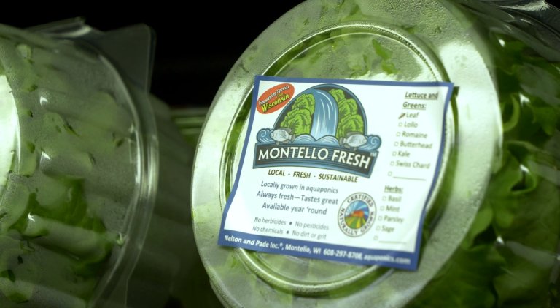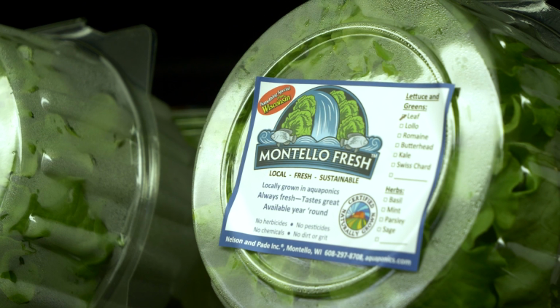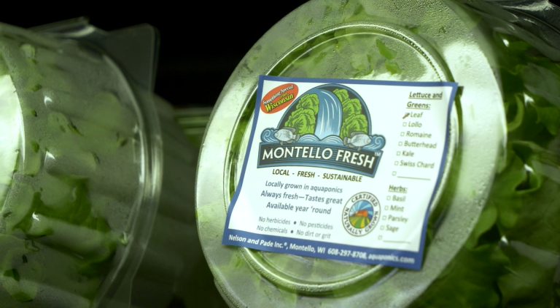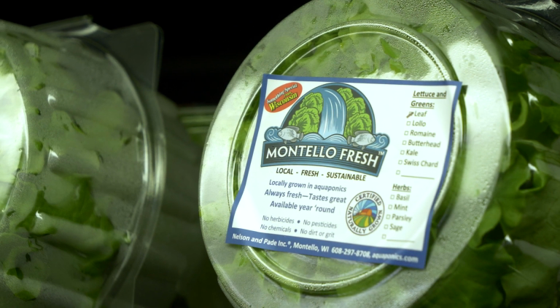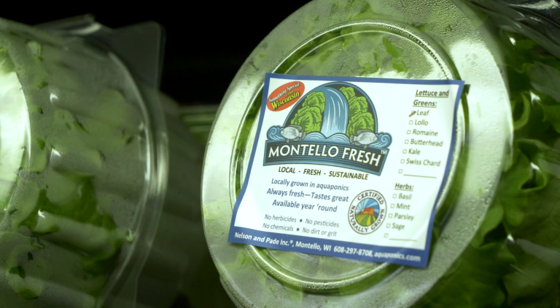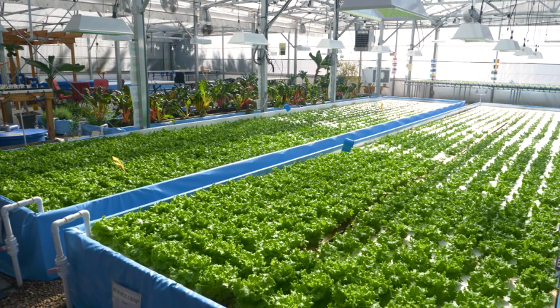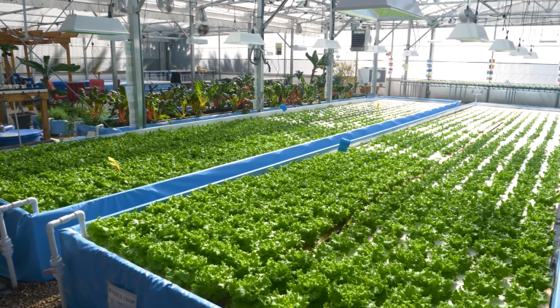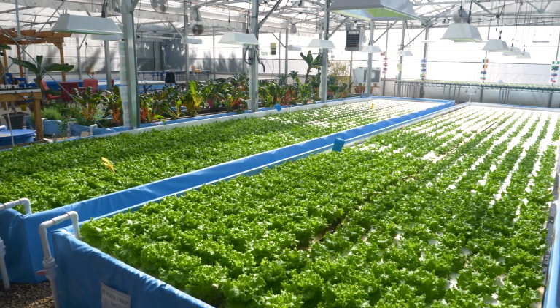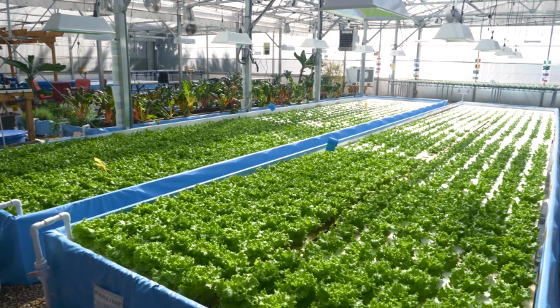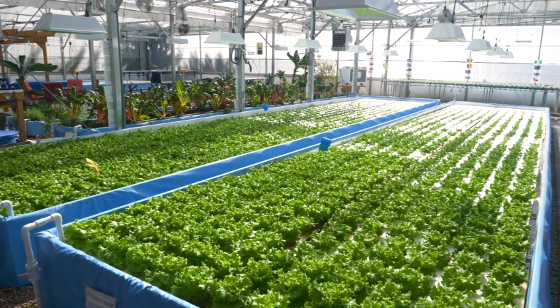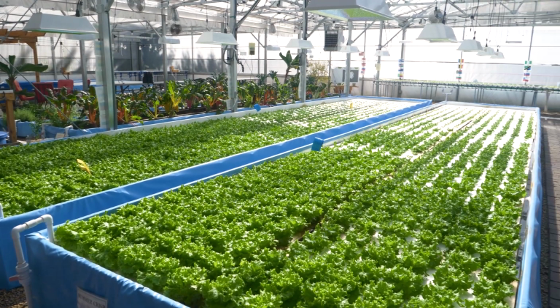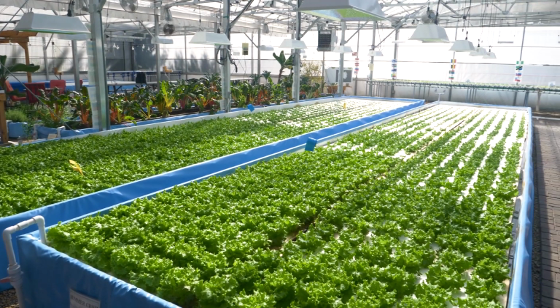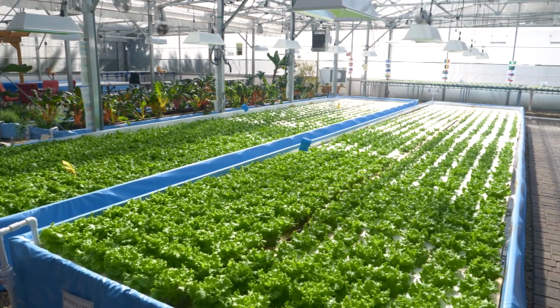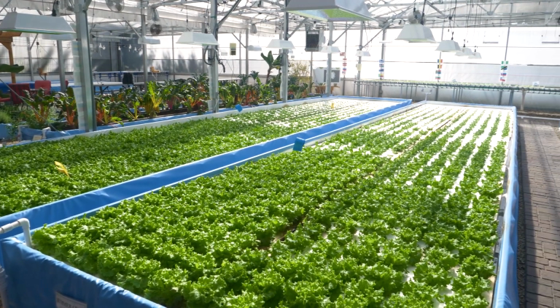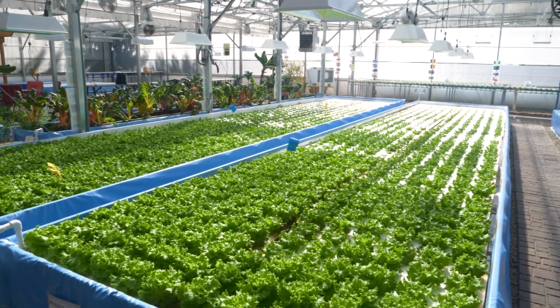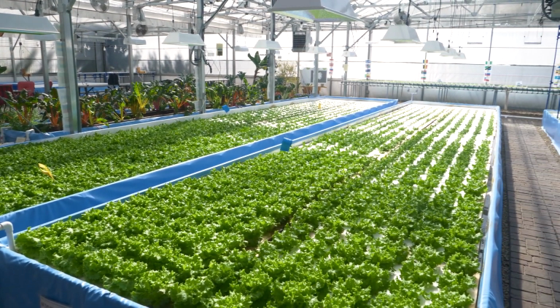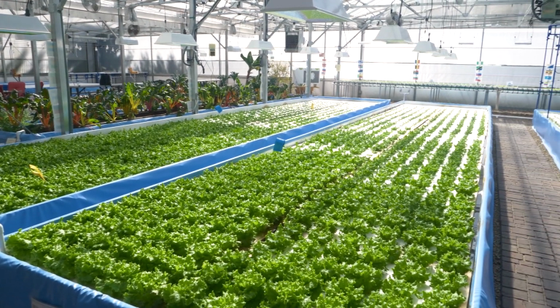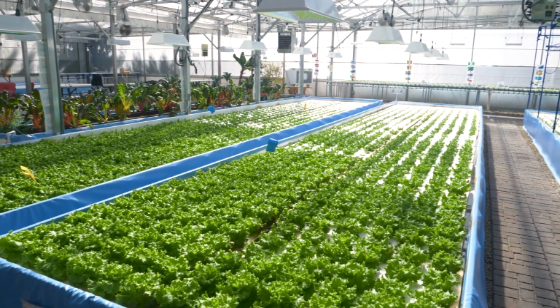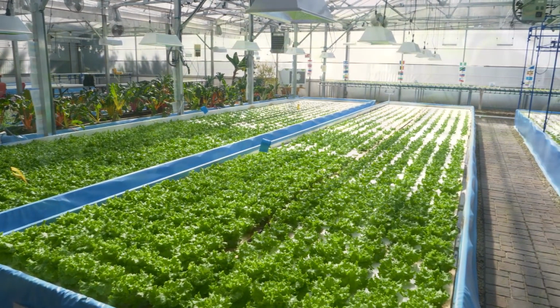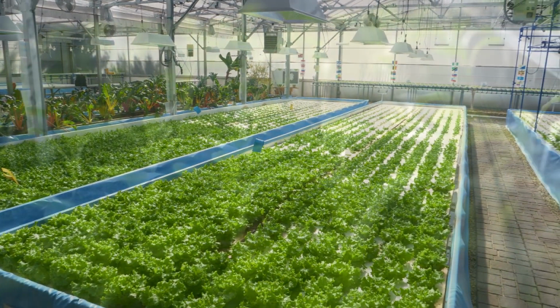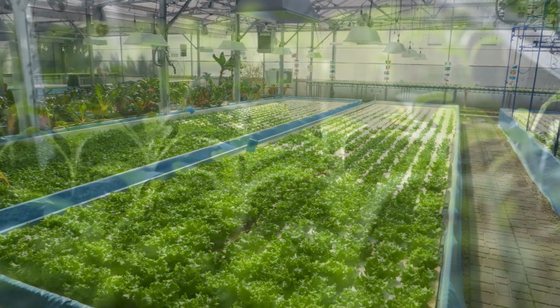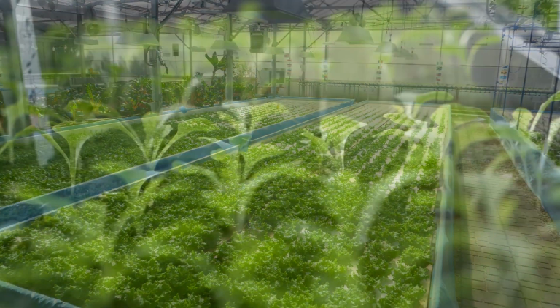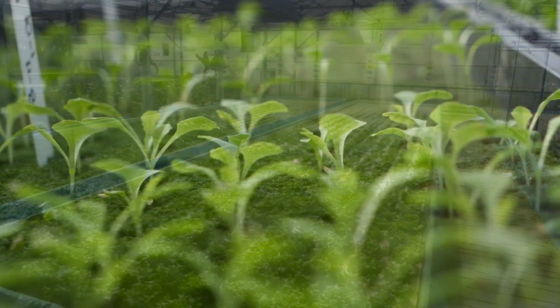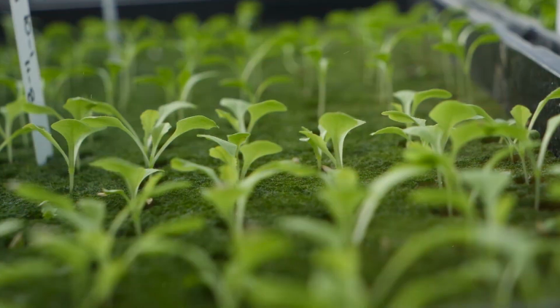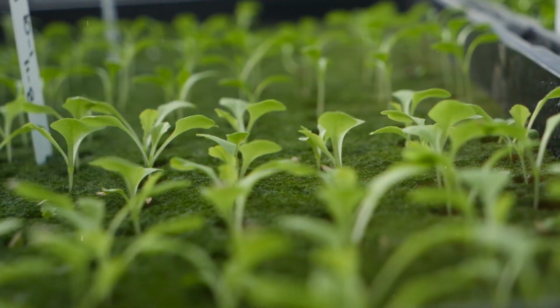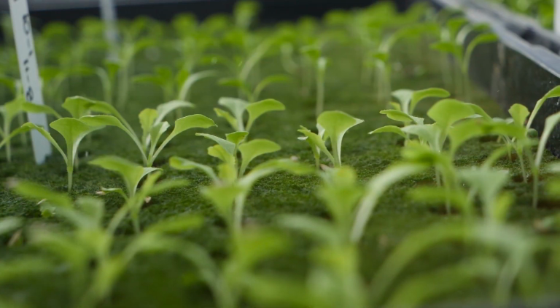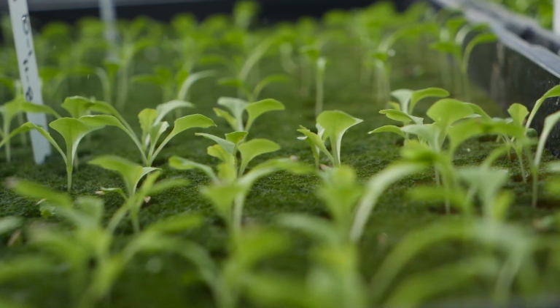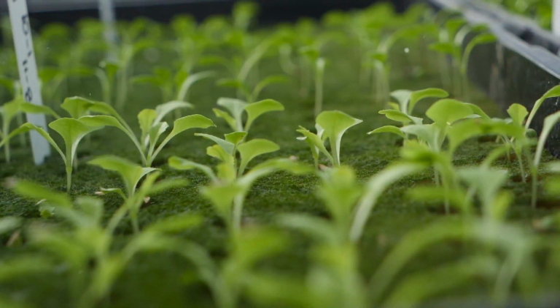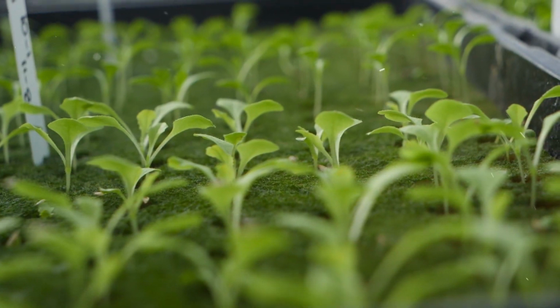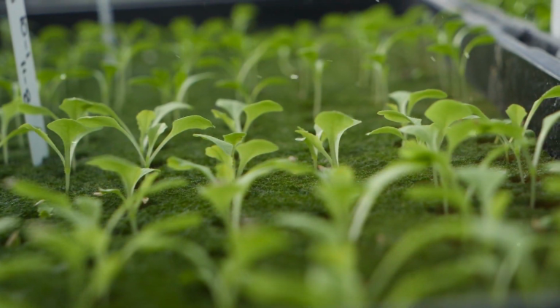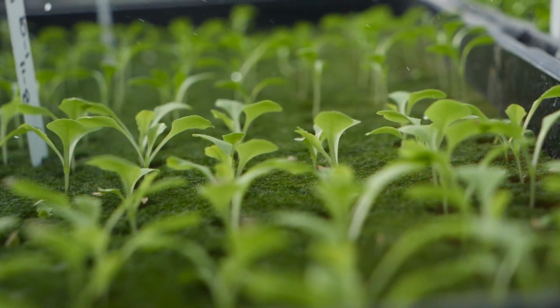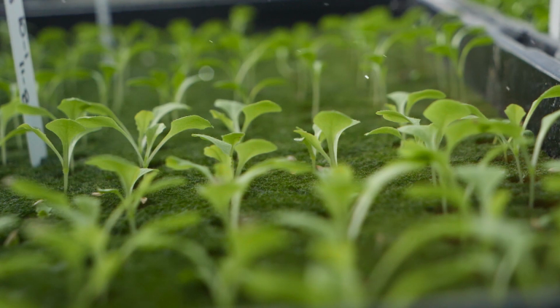It's a farming method for any climate. Get to know this young sector of agriculture.